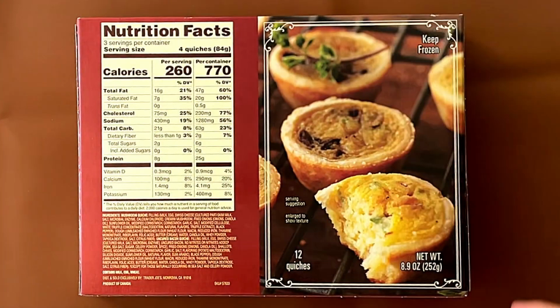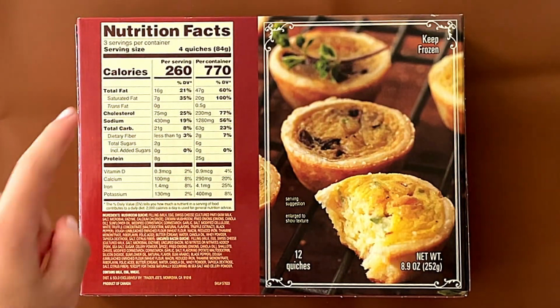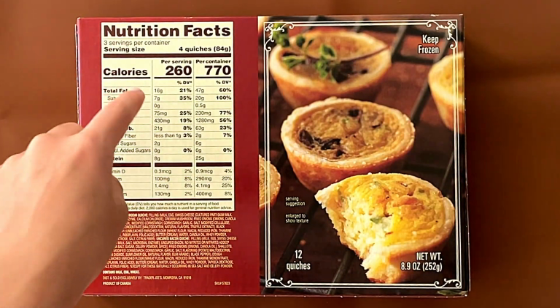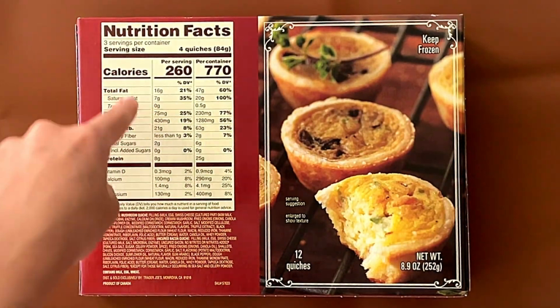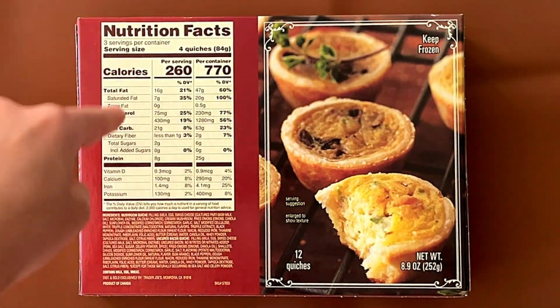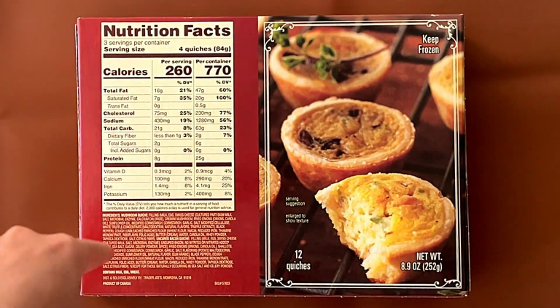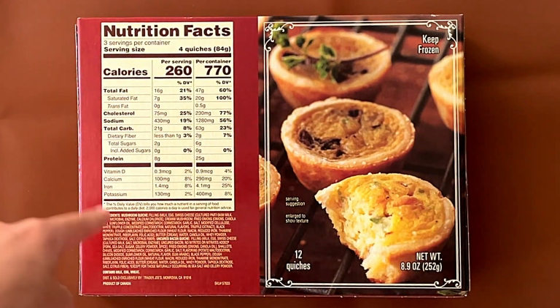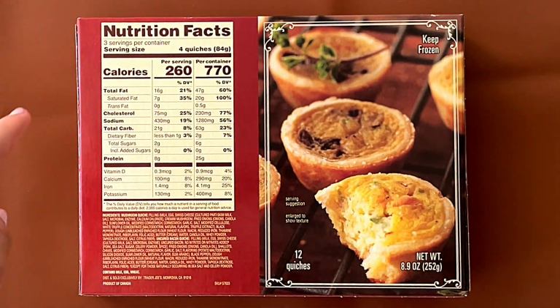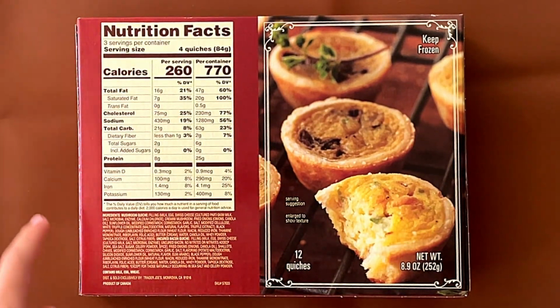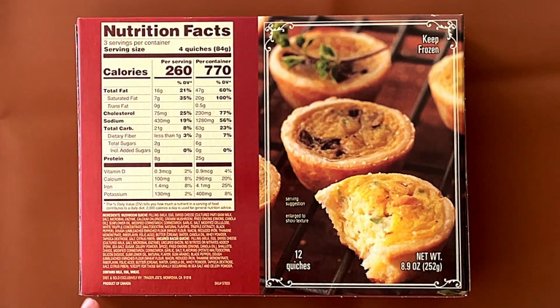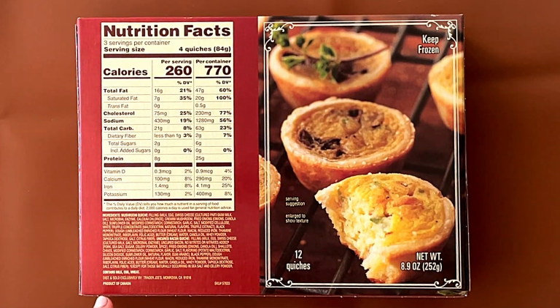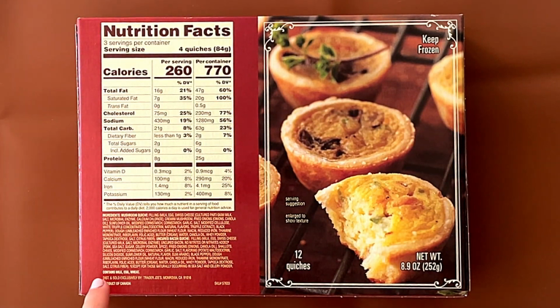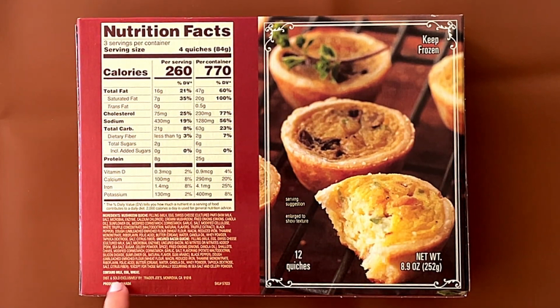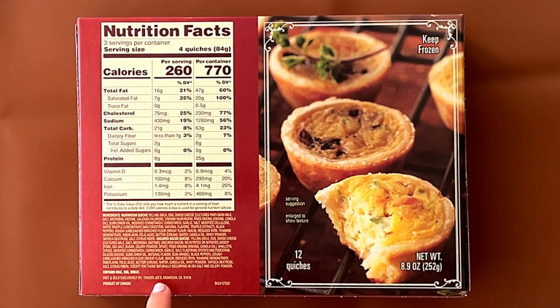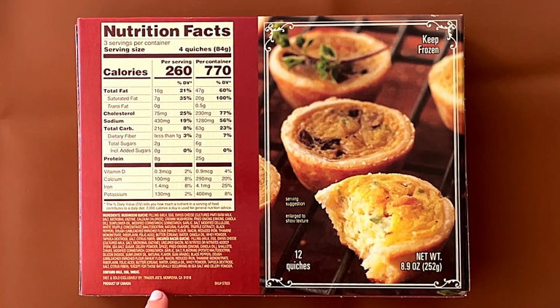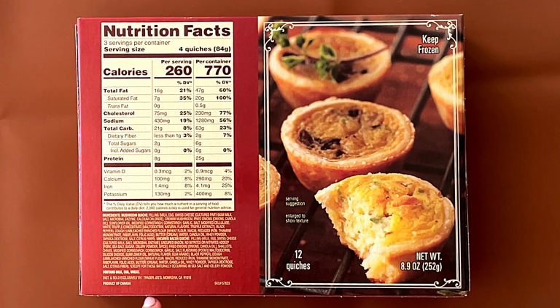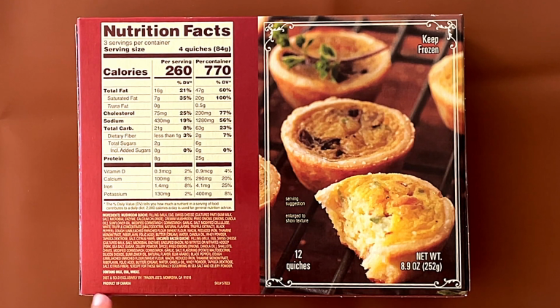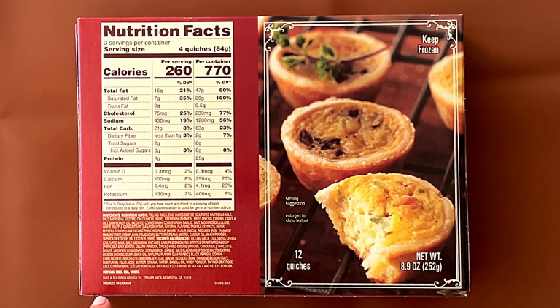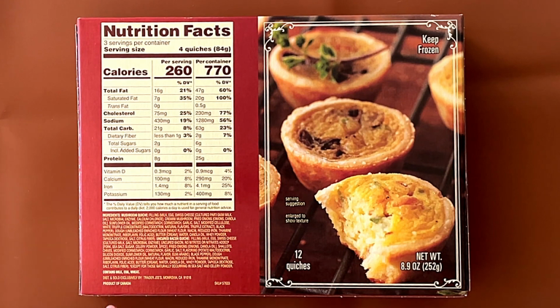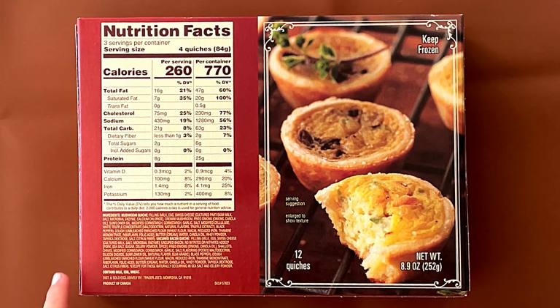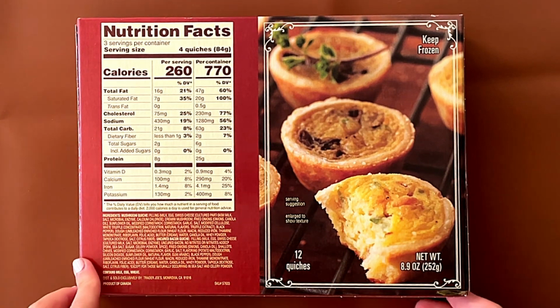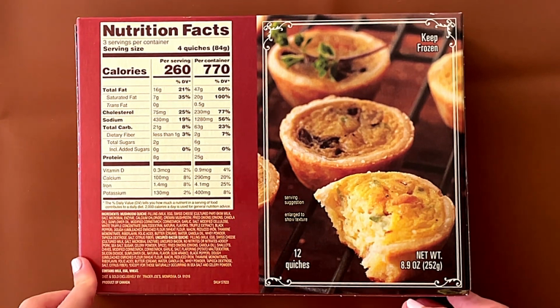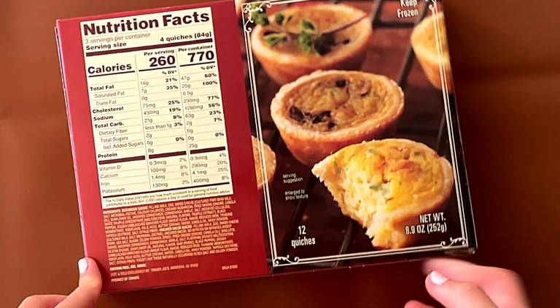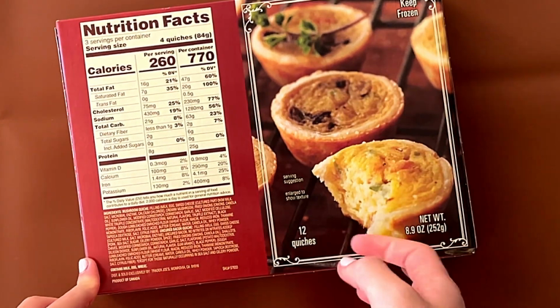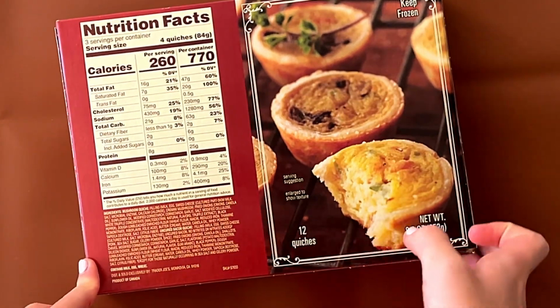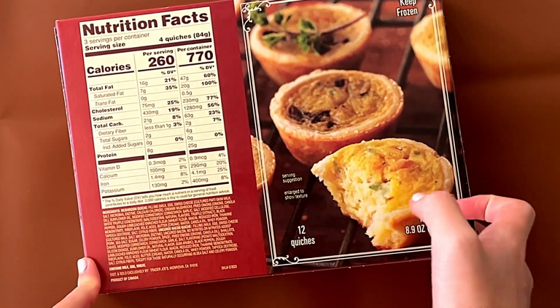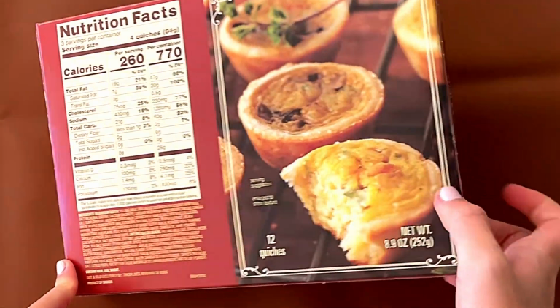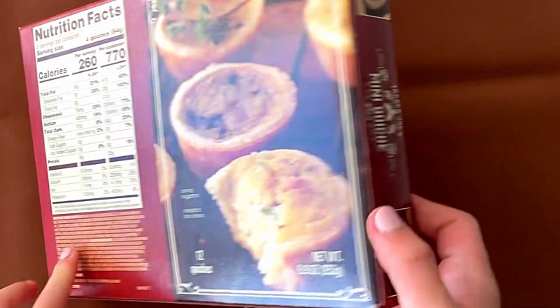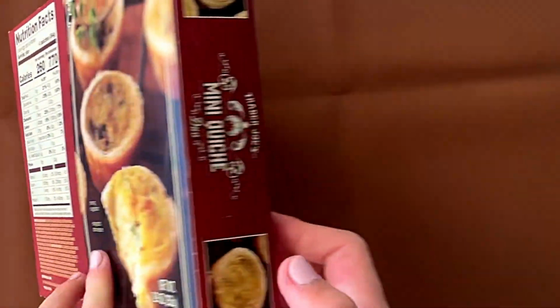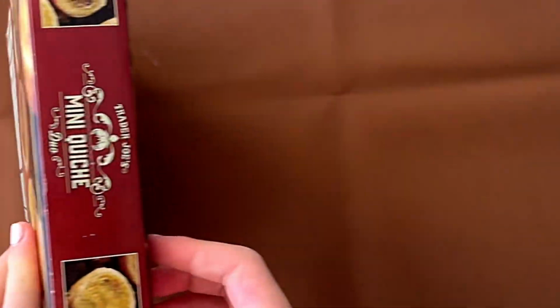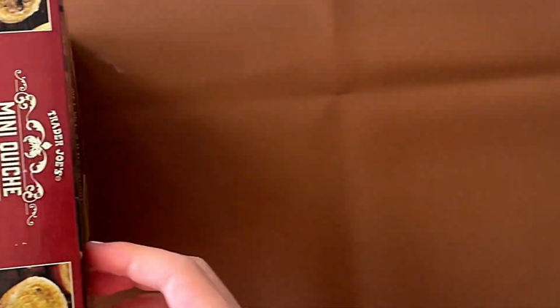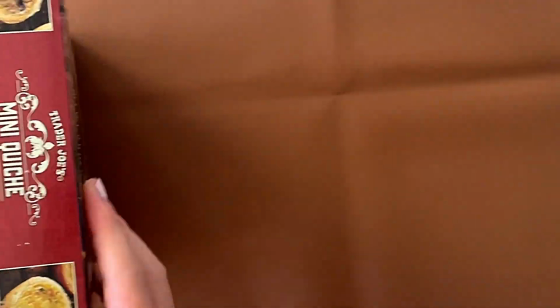Nutrition facts and ingredients: it contains milk, egg, and wheat. It's a product of Canada, as expected, just on the front.